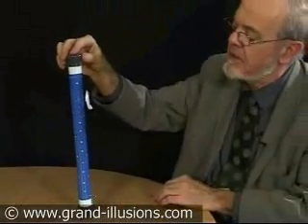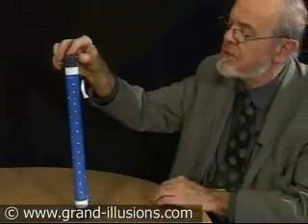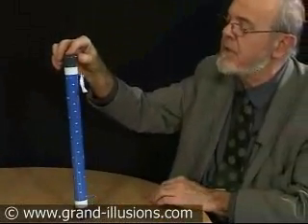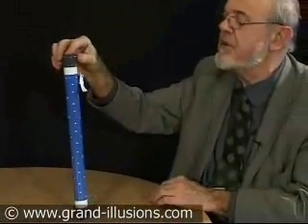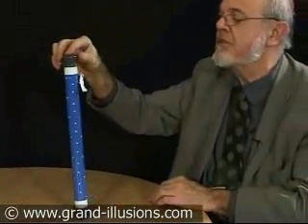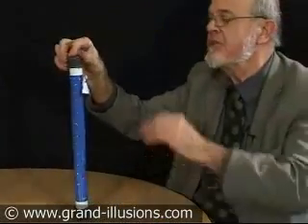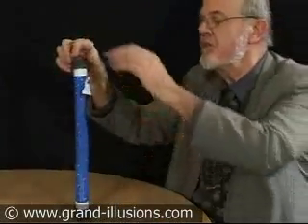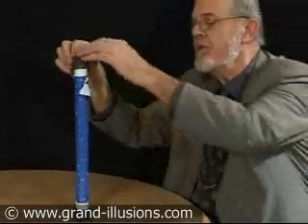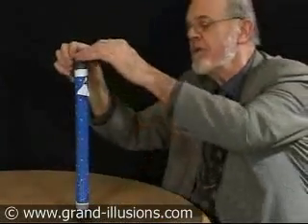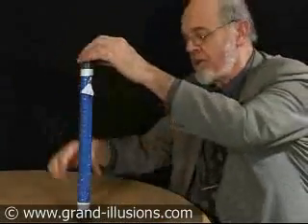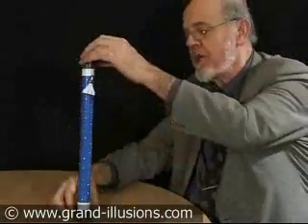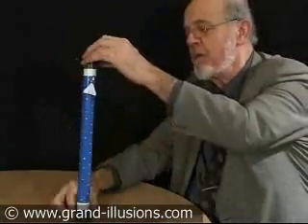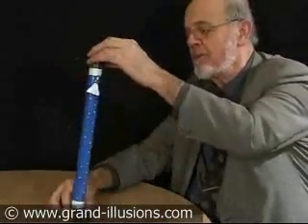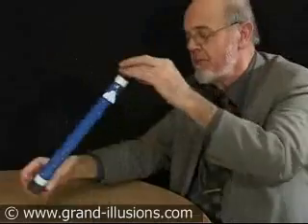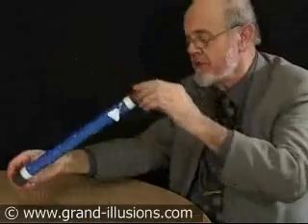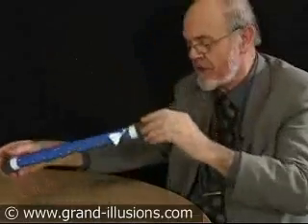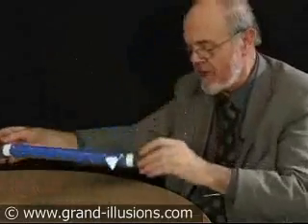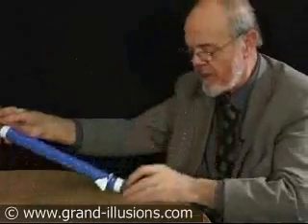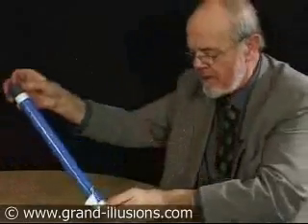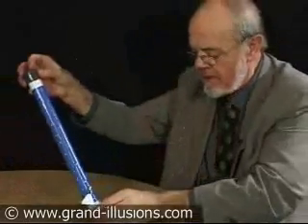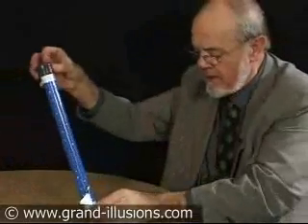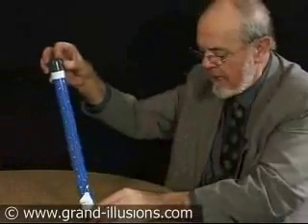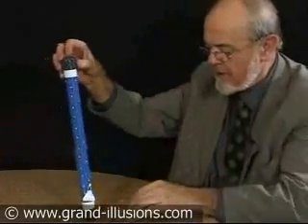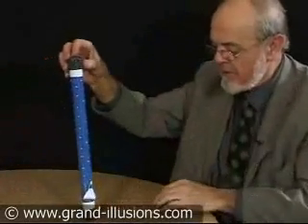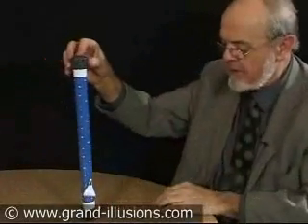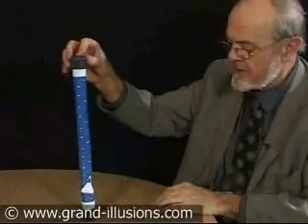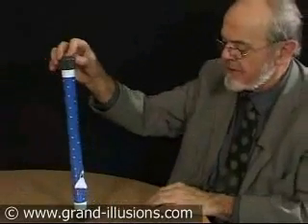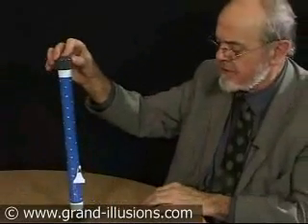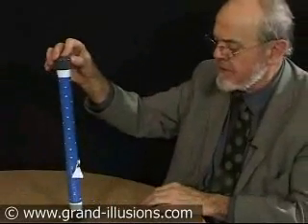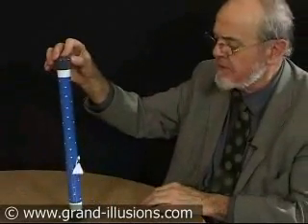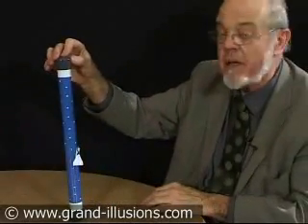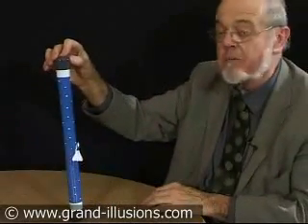There used to be a version of this about 20 years ago, which Taiwan made, but this one is made by hand by a scientist in Spain.